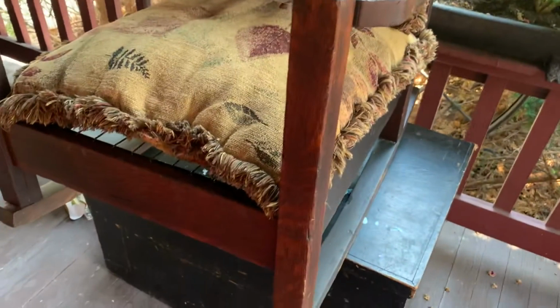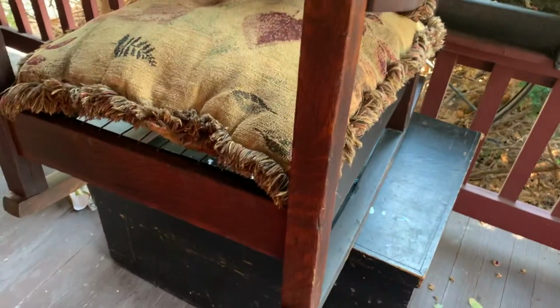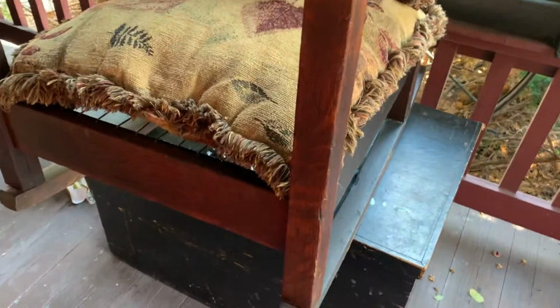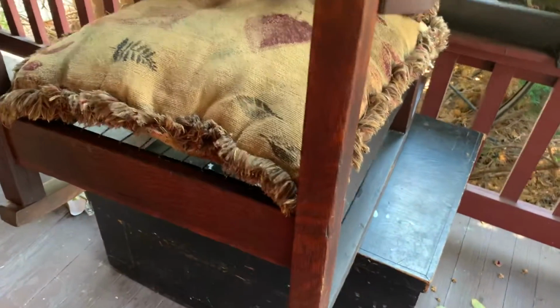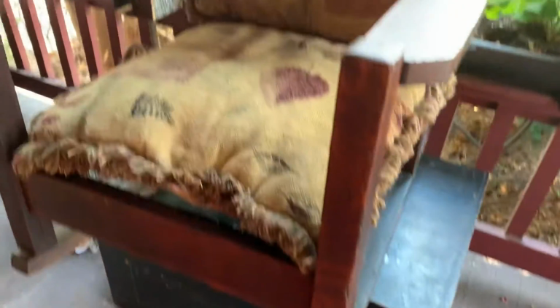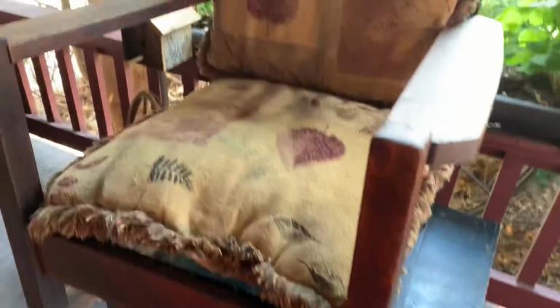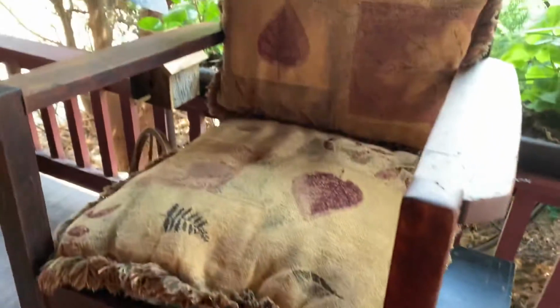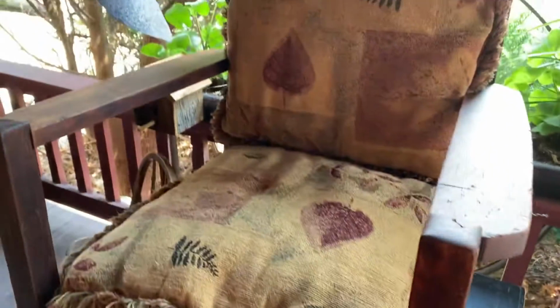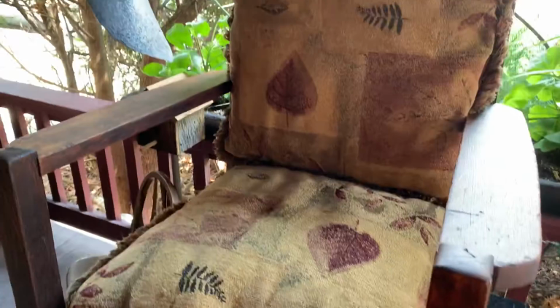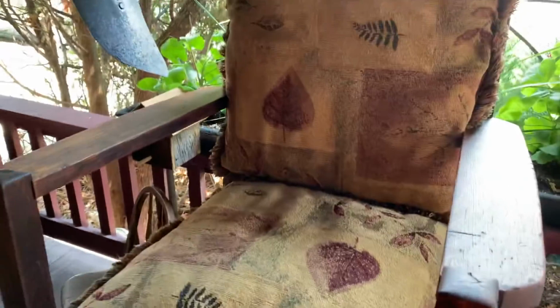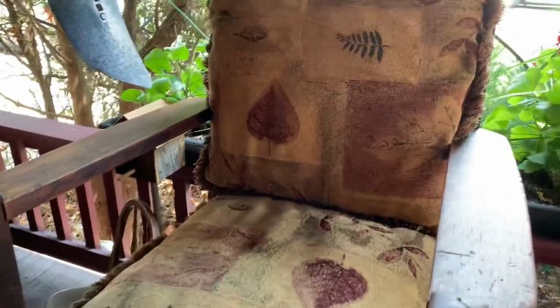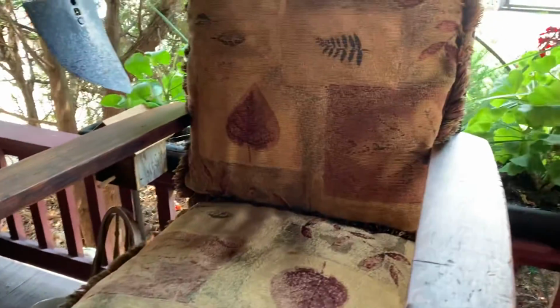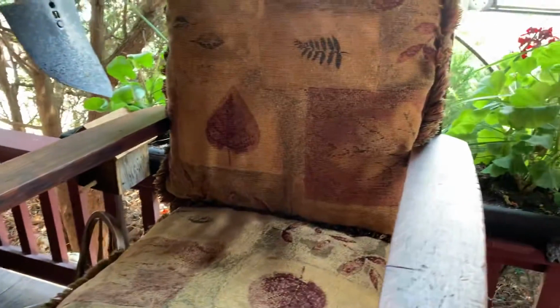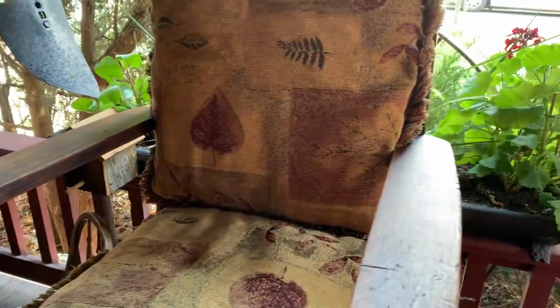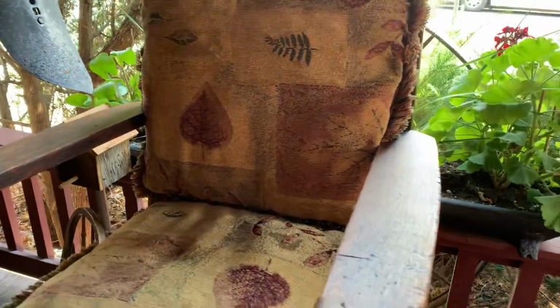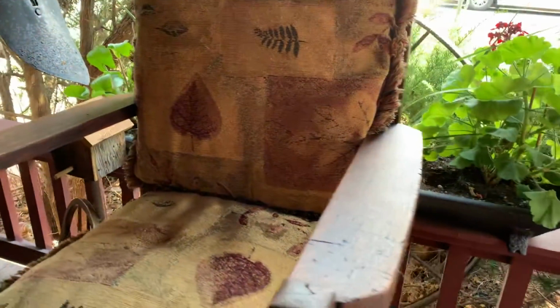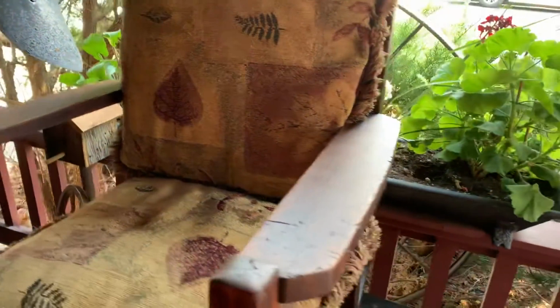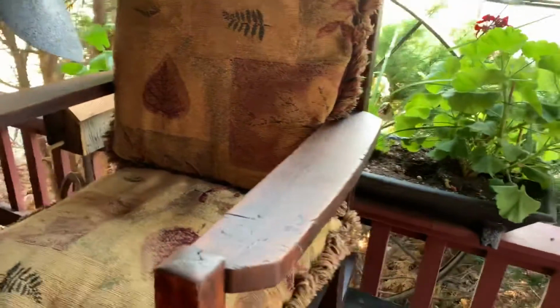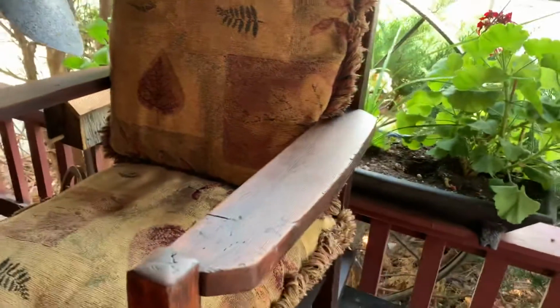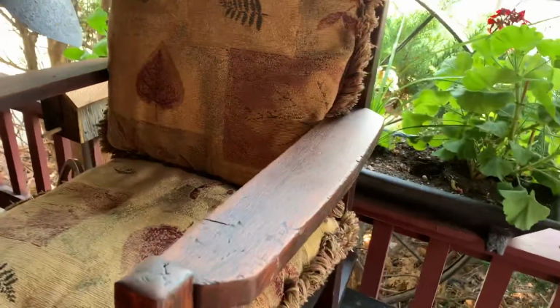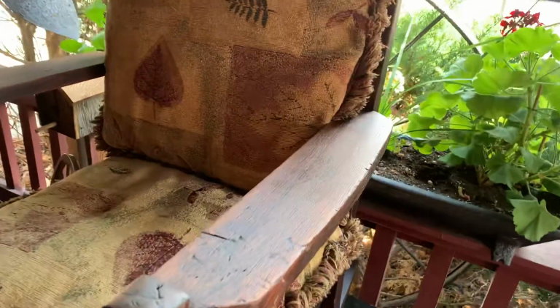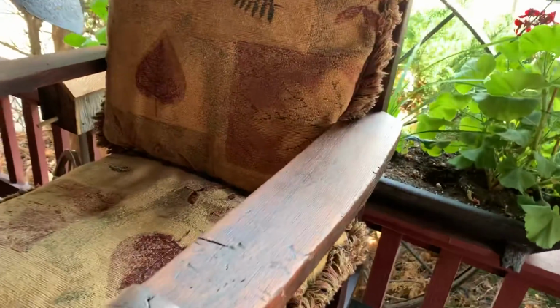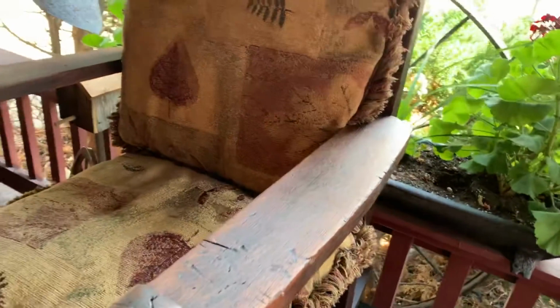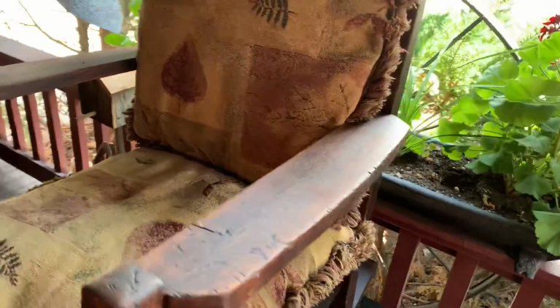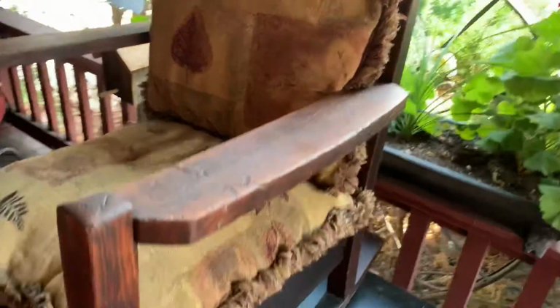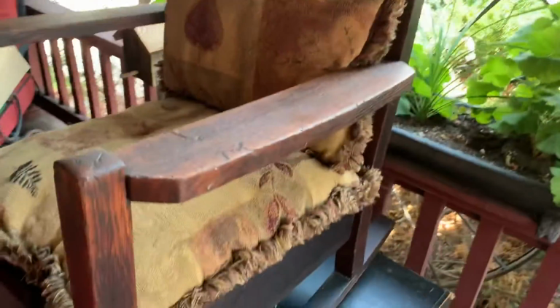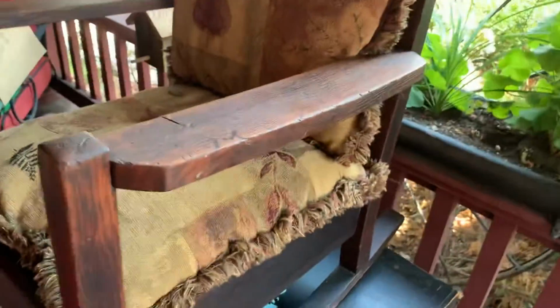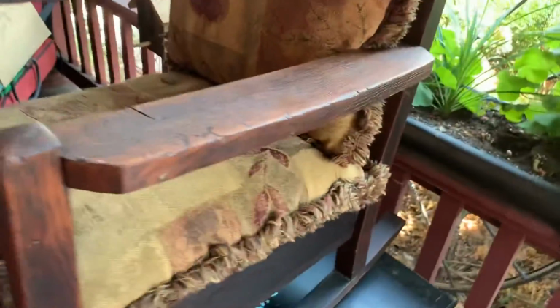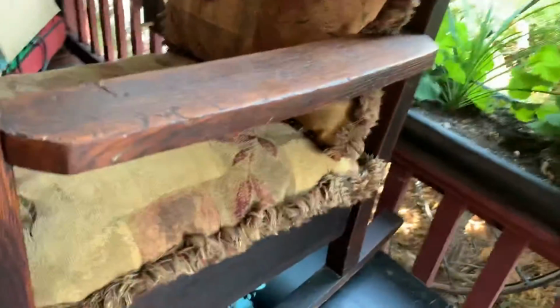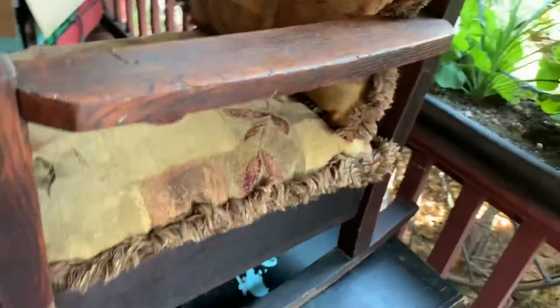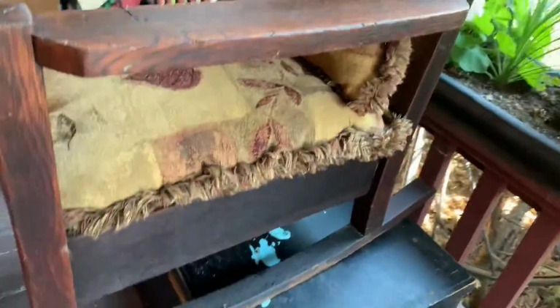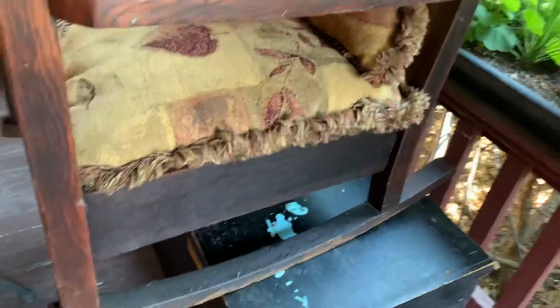All right, I hope you all can see this. I still got it out here on the porch where I restrung it this morning, about to move it into the house.